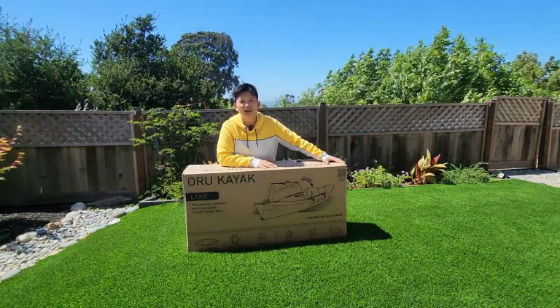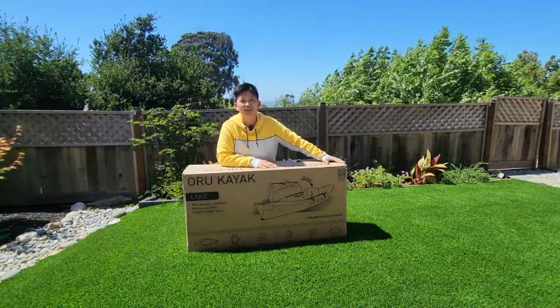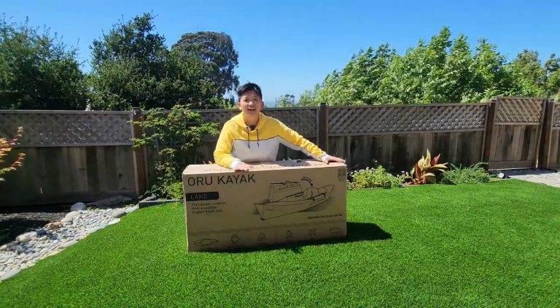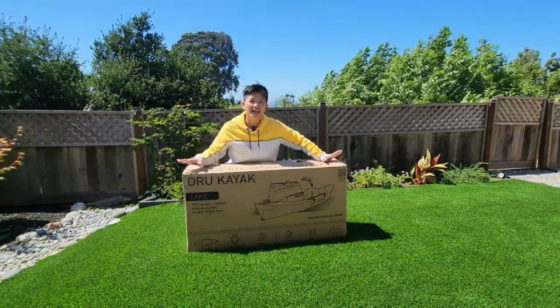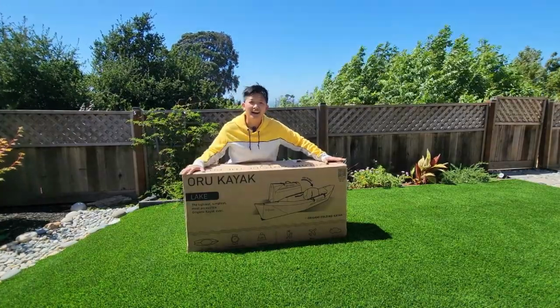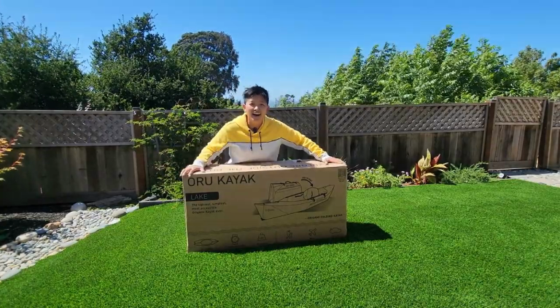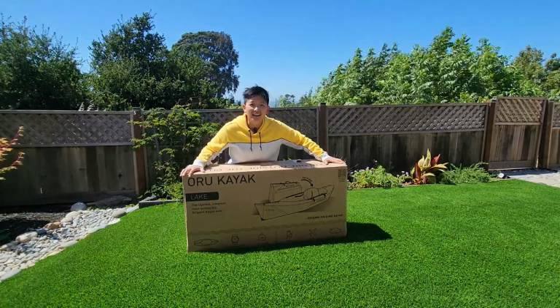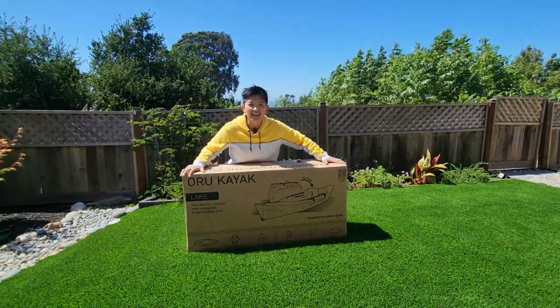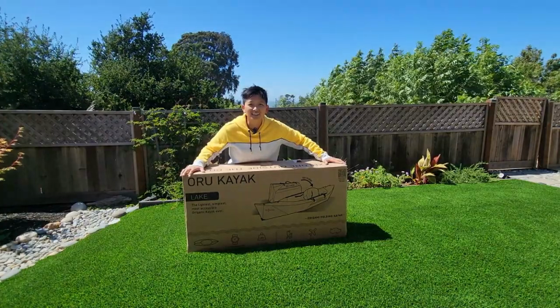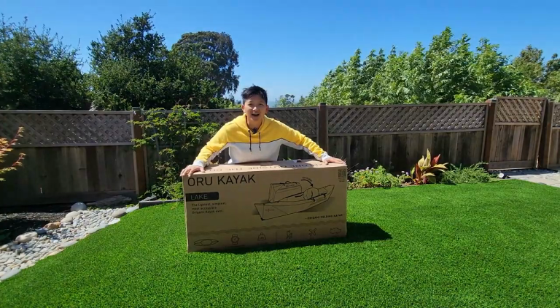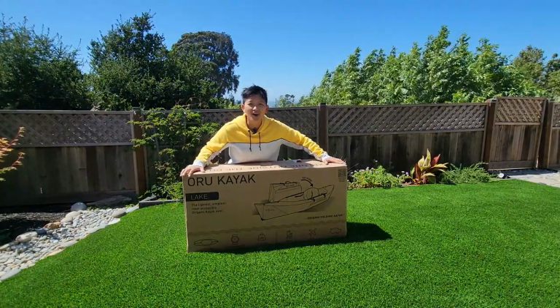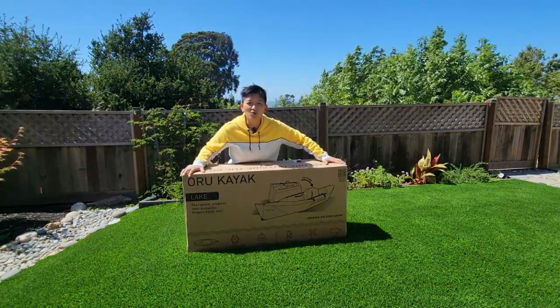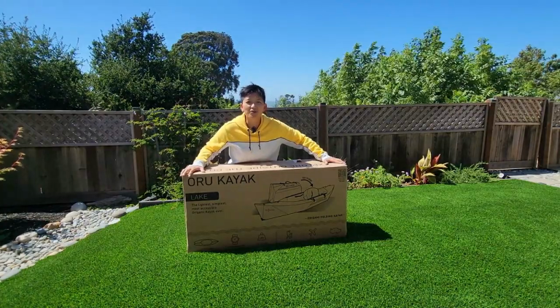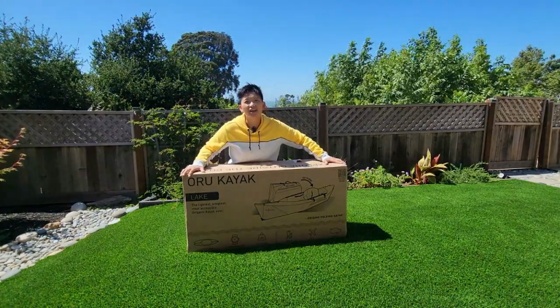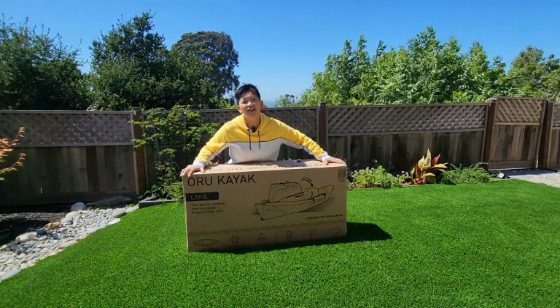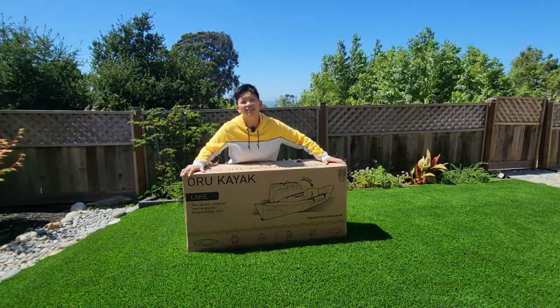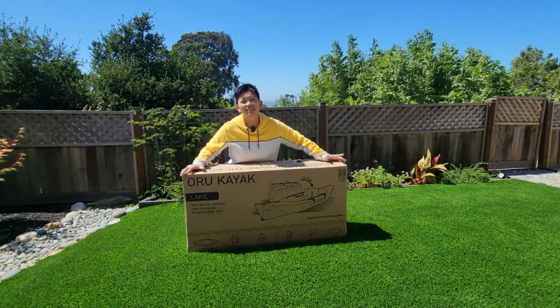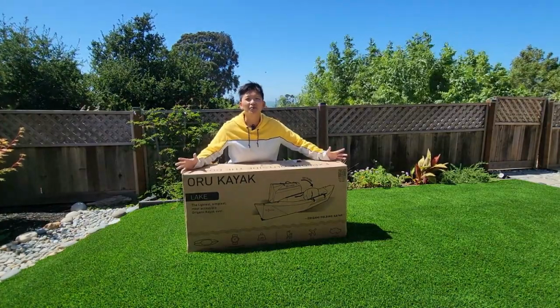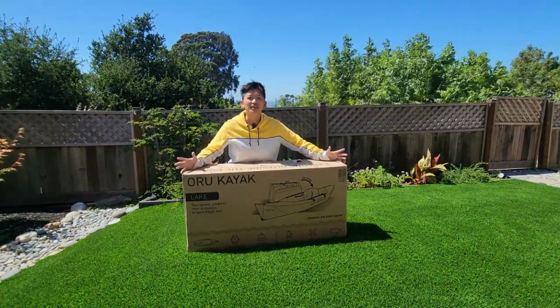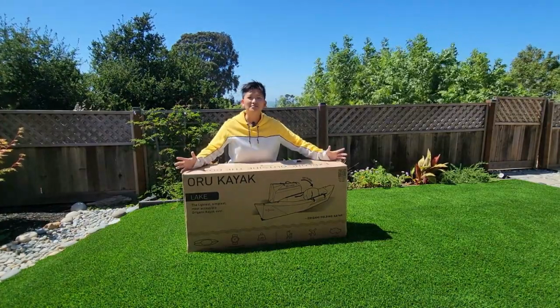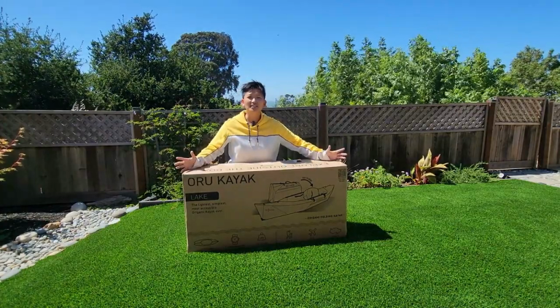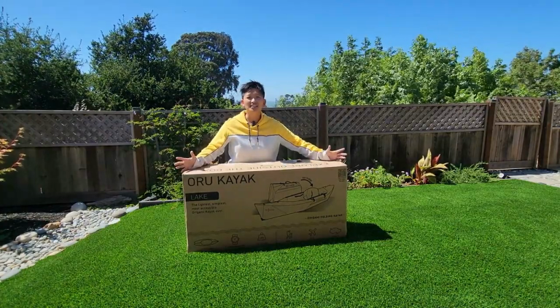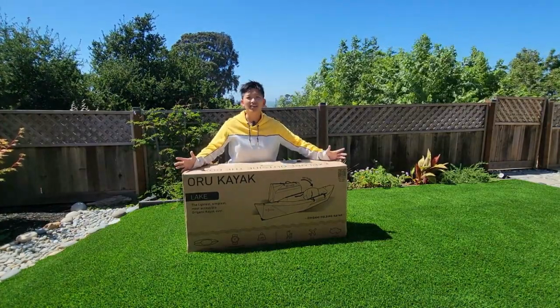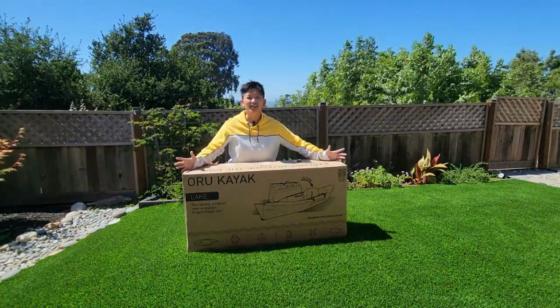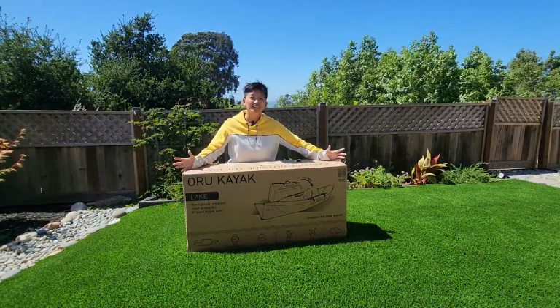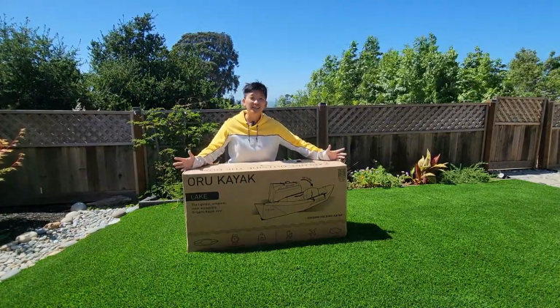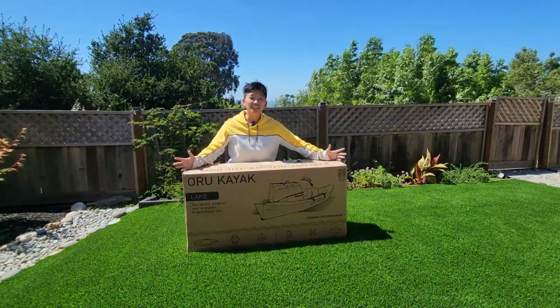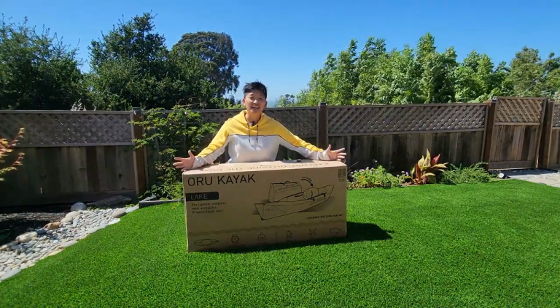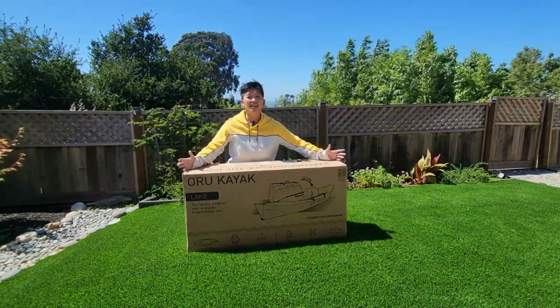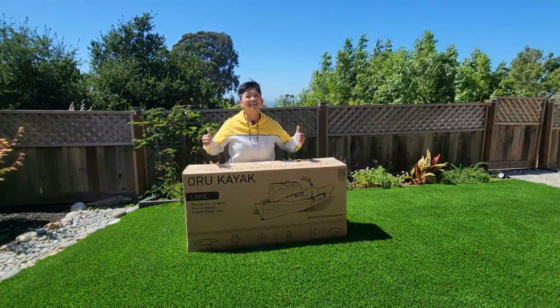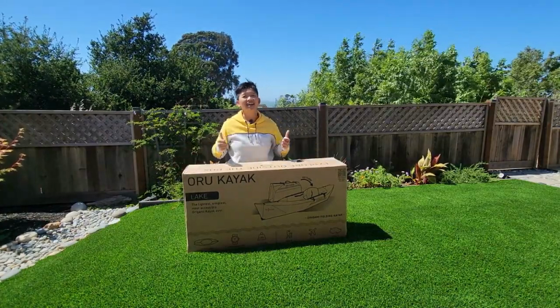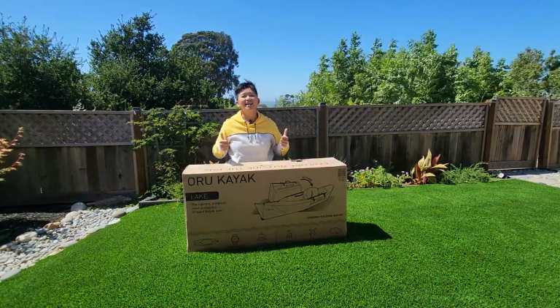So, here's my Oru, and we're gonna unbox it together. You guys excited? Because I am.